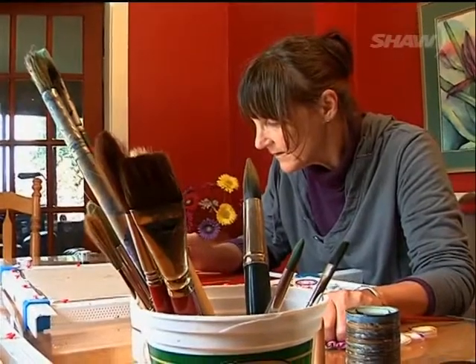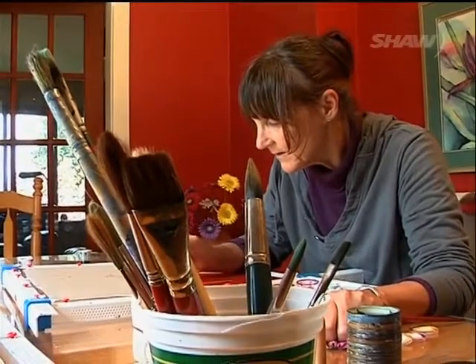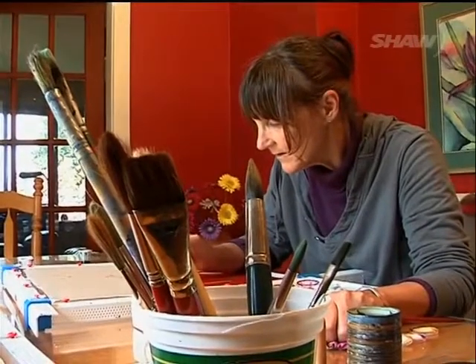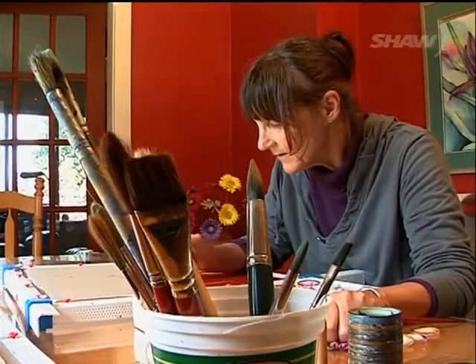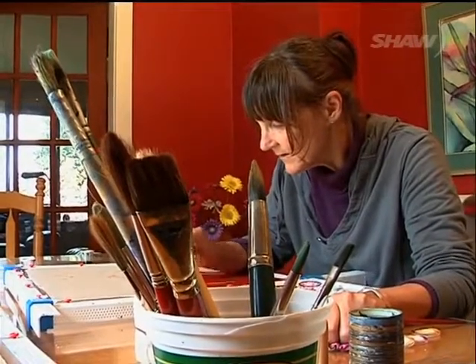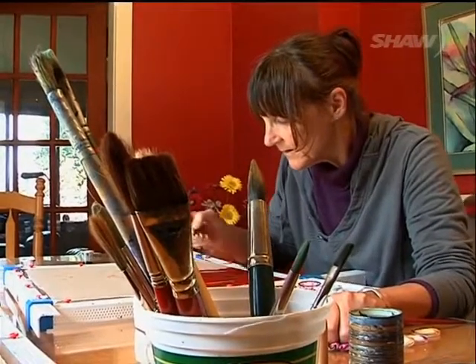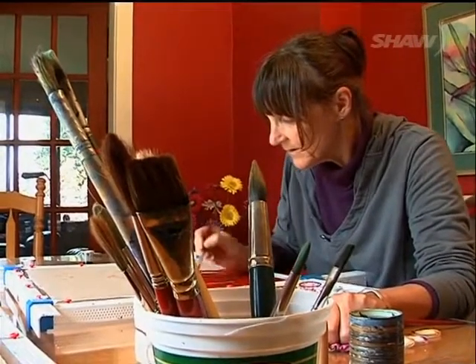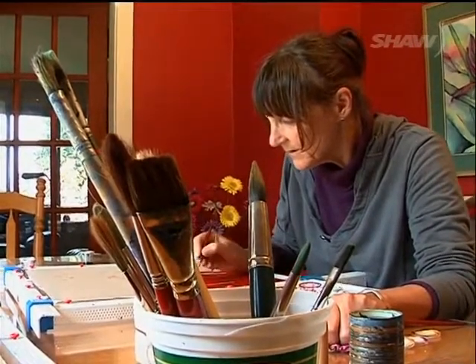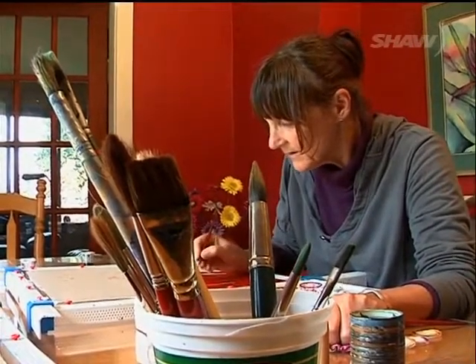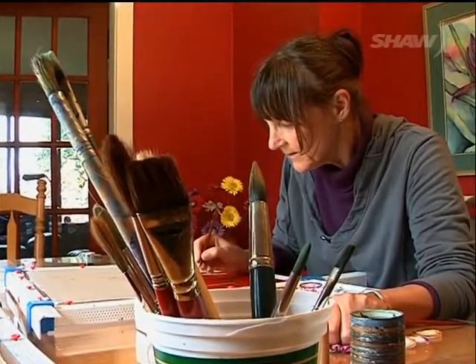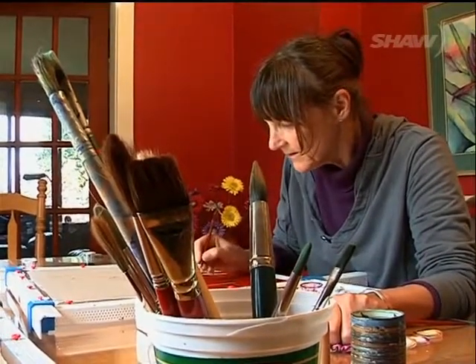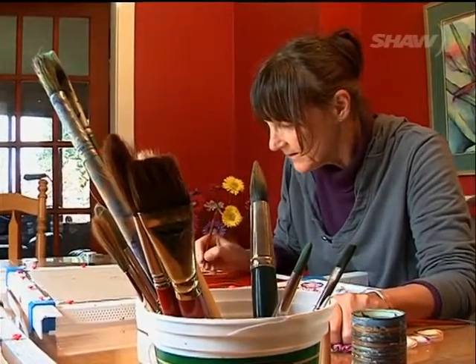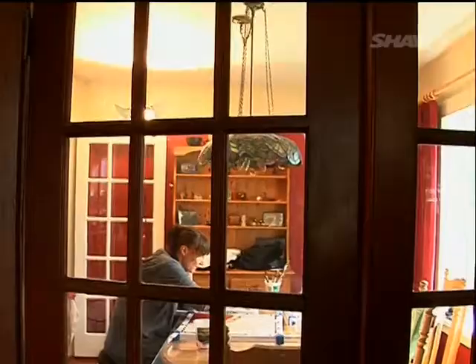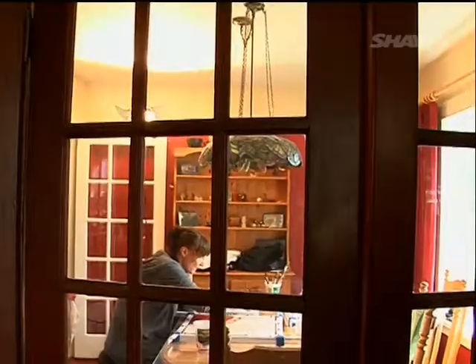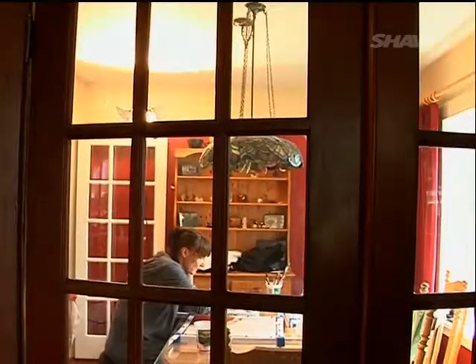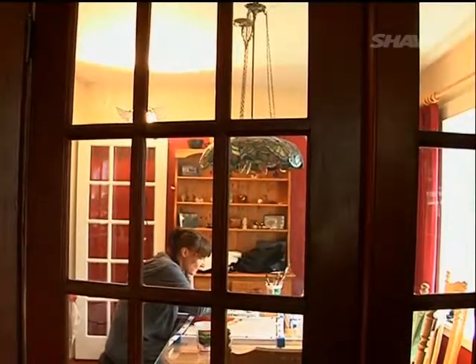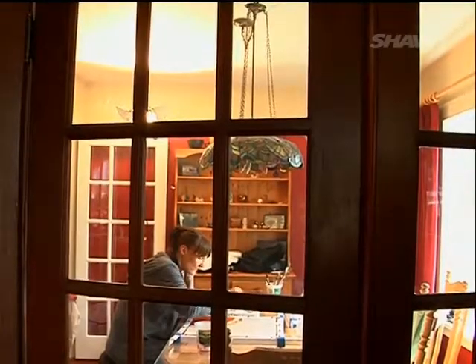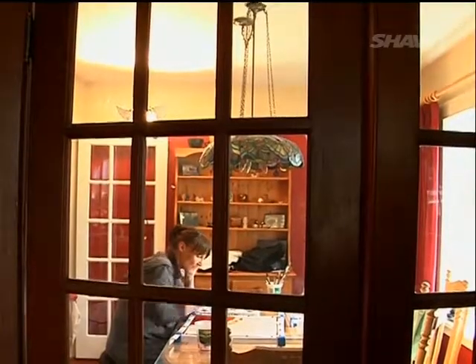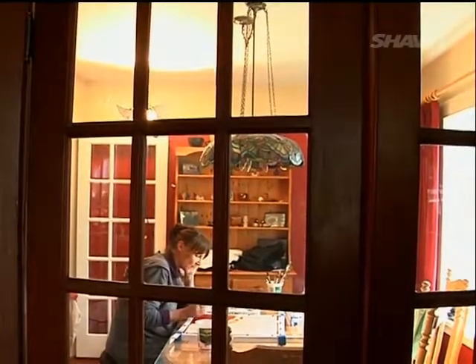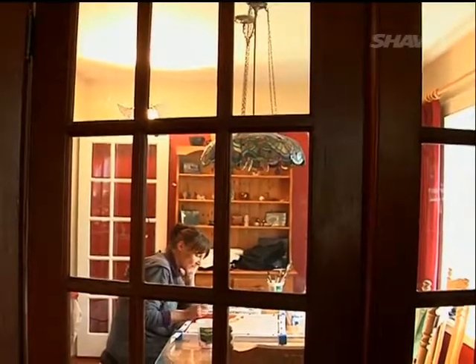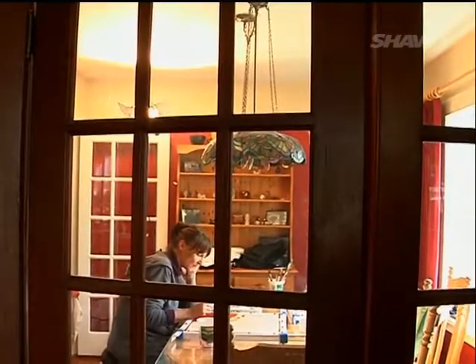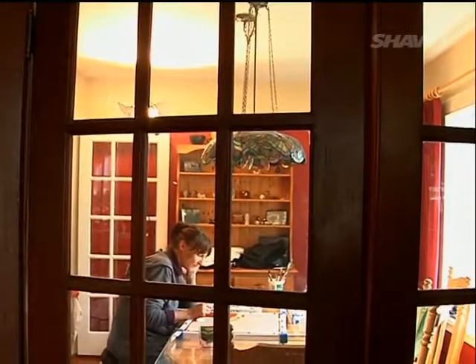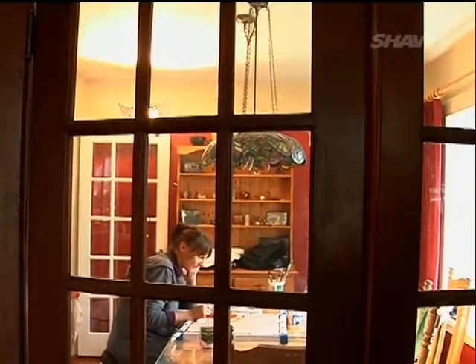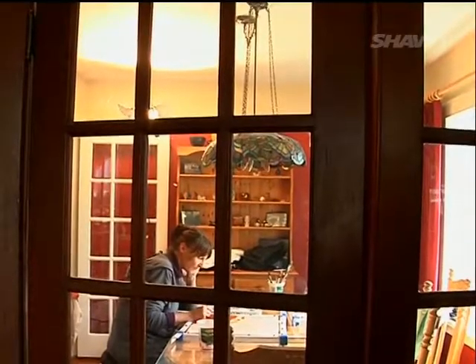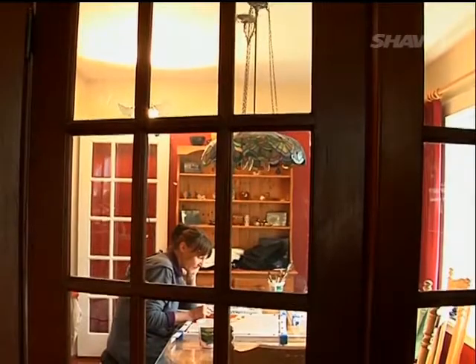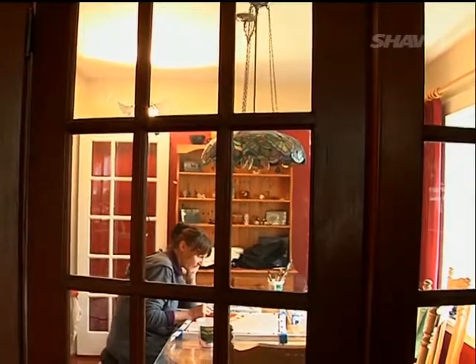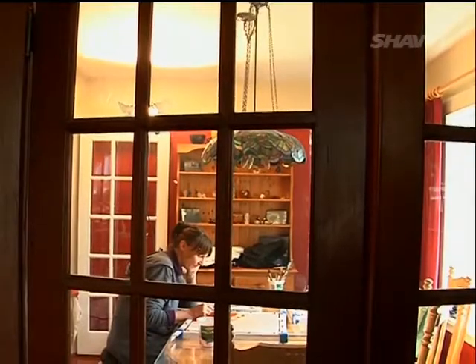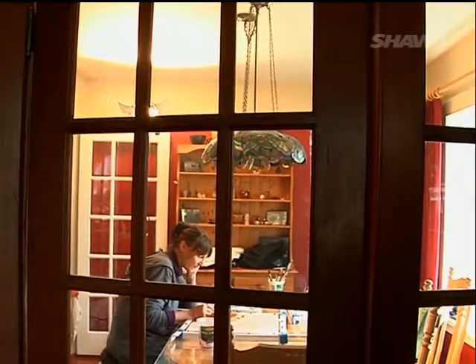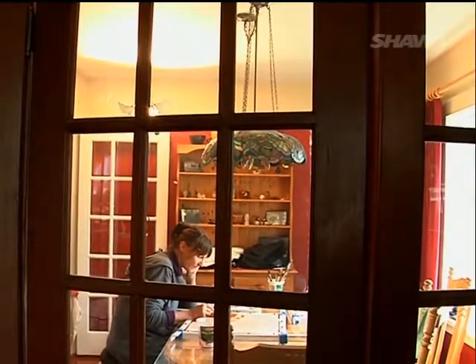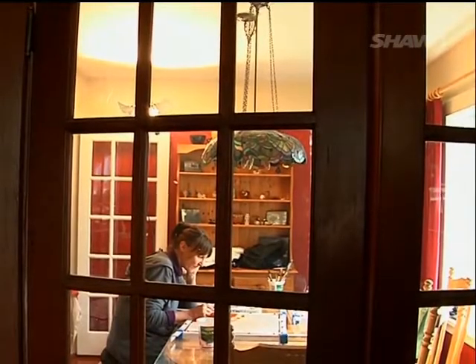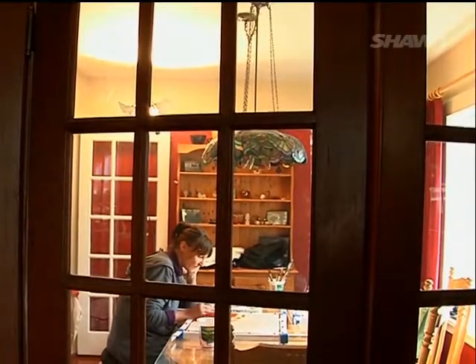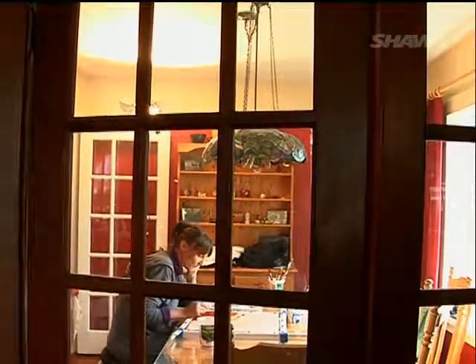Originally from Ottawa, Carver moved to Vancouver Island to try out new things, and she was drawn to painting on silk.